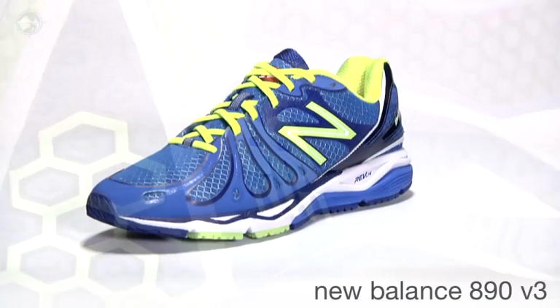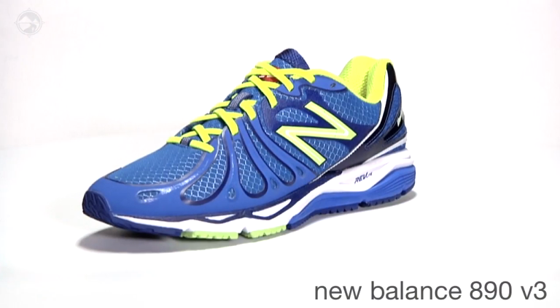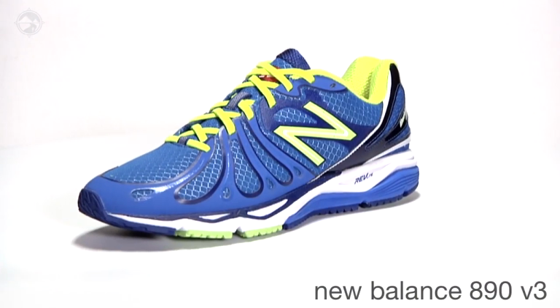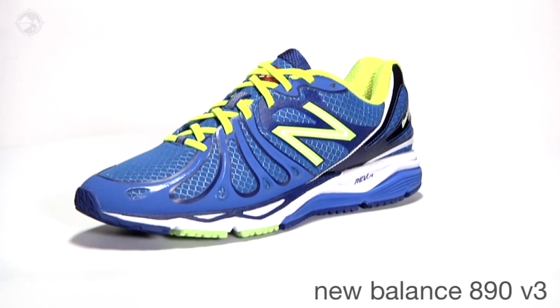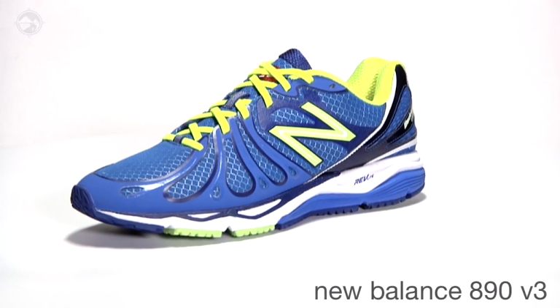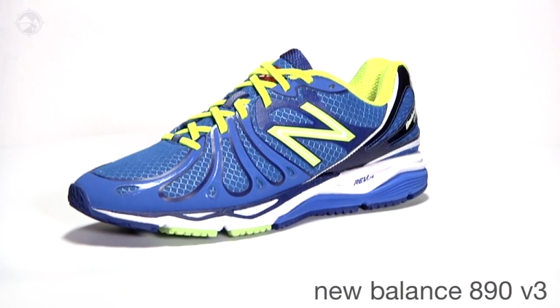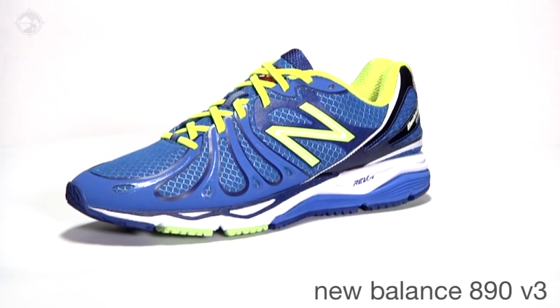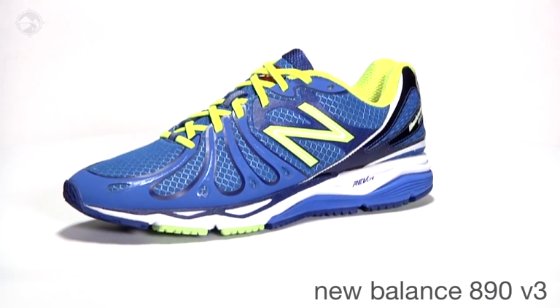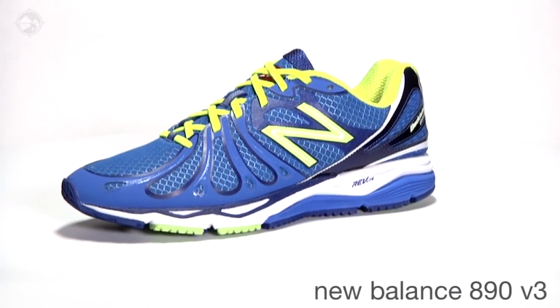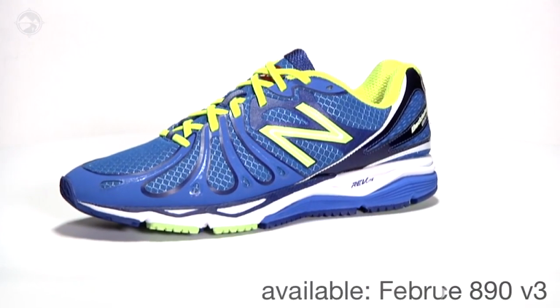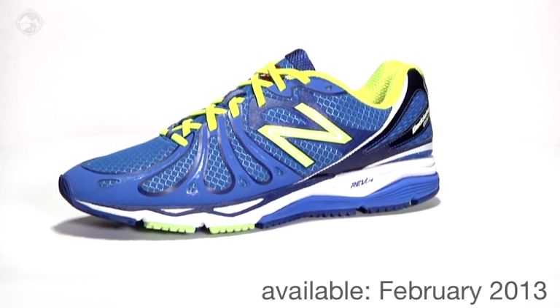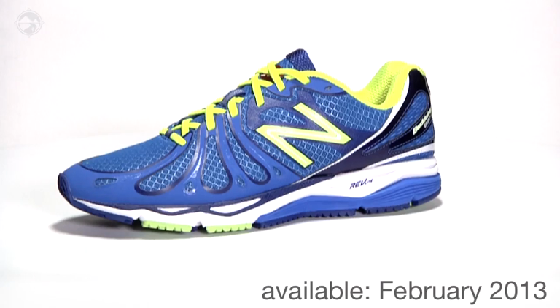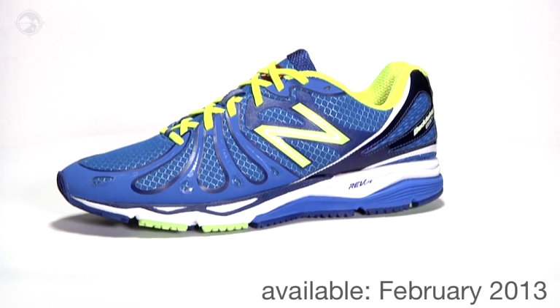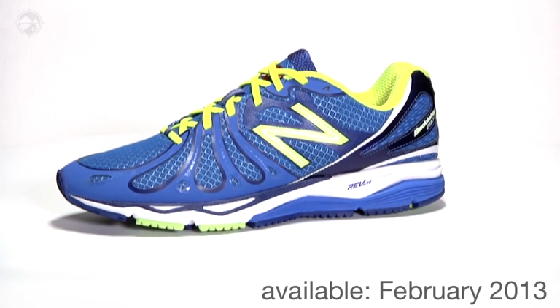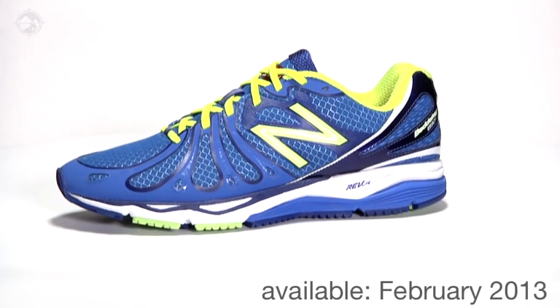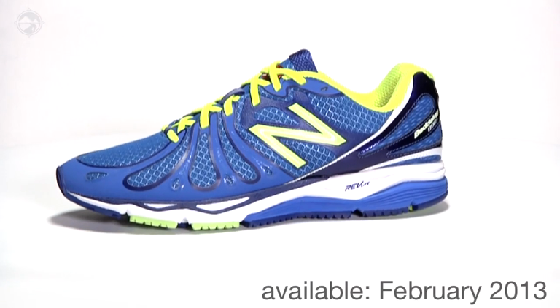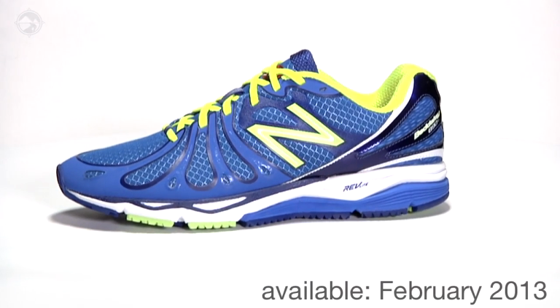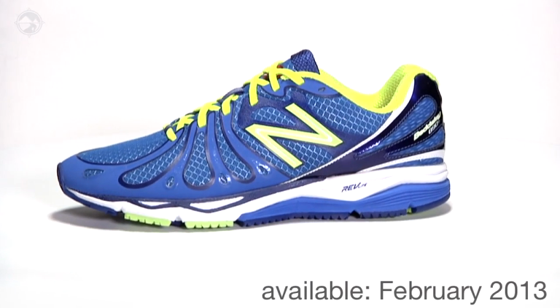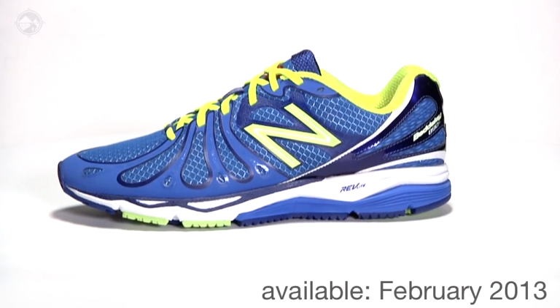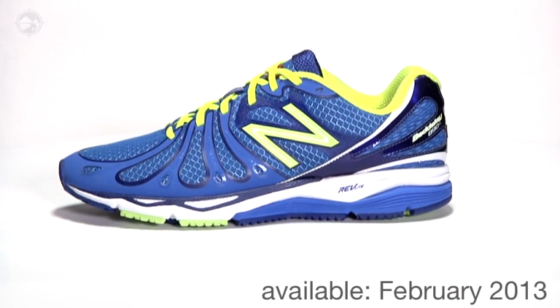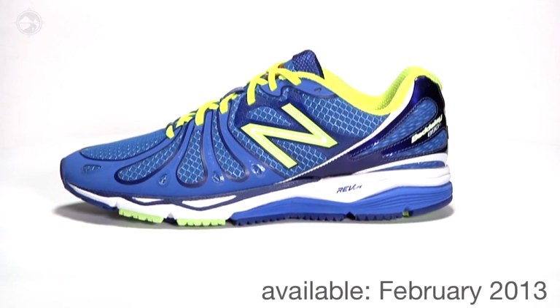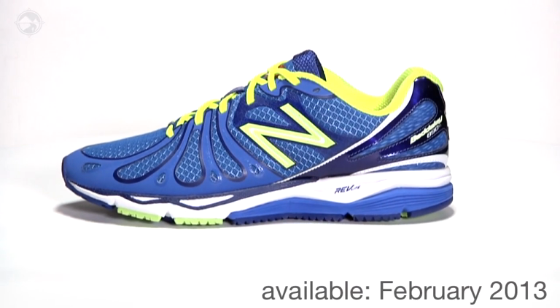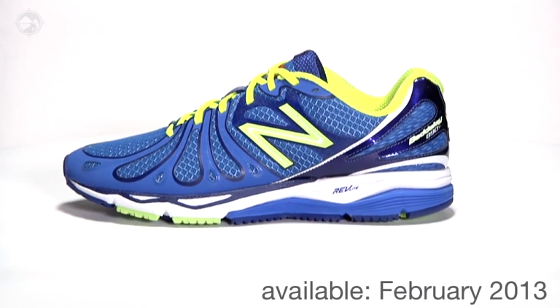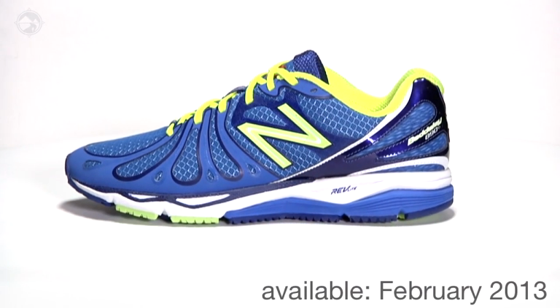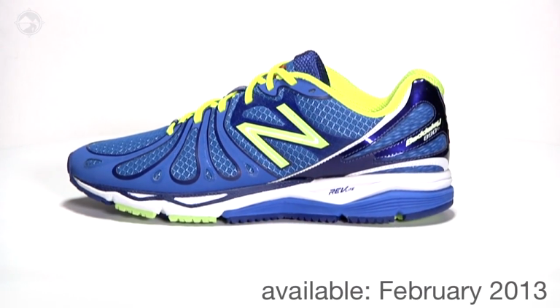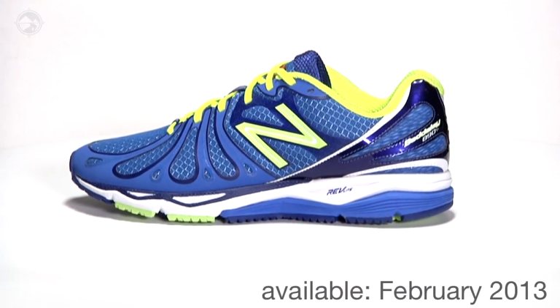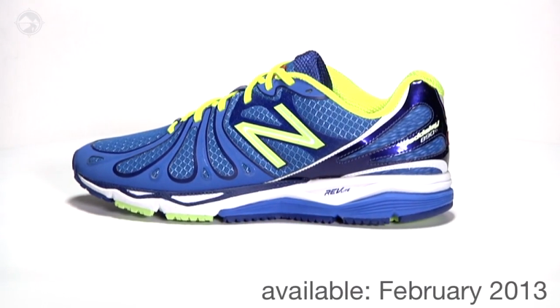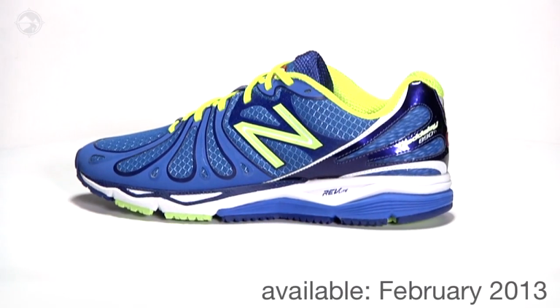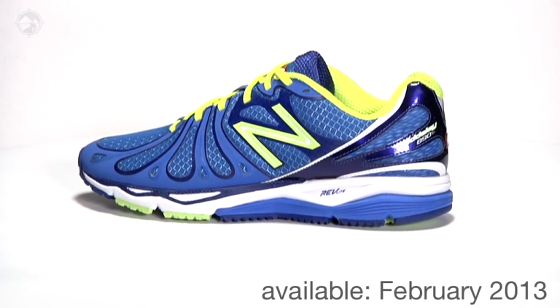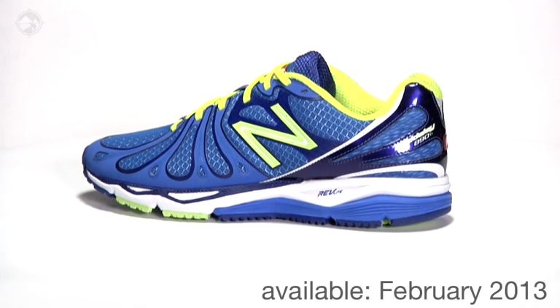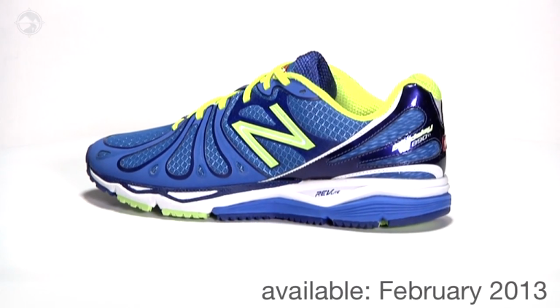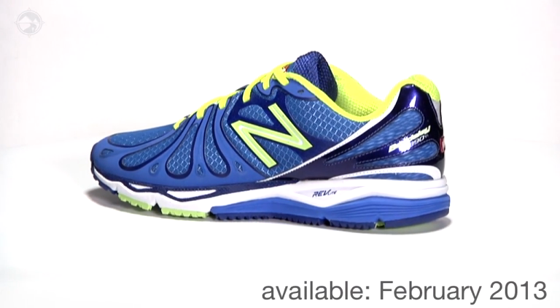The New Balance 890 V3 is available February 2013 at Running Warehouse.